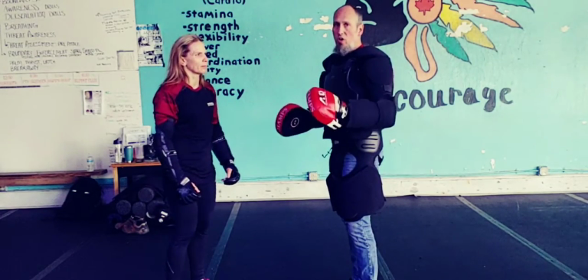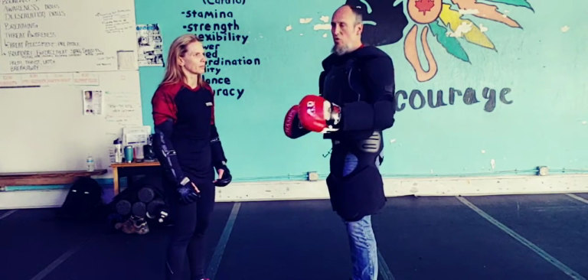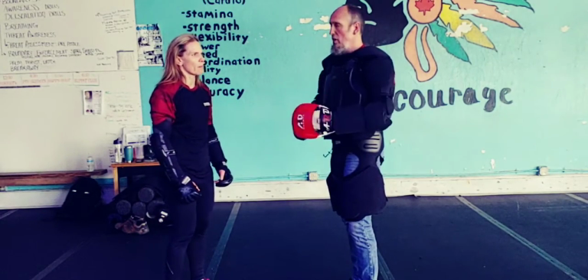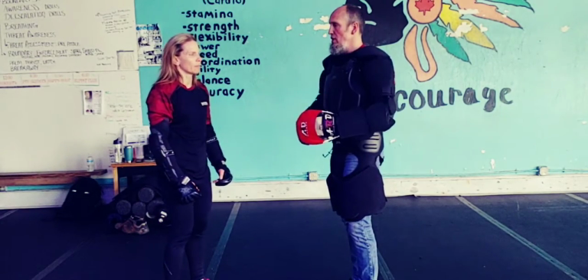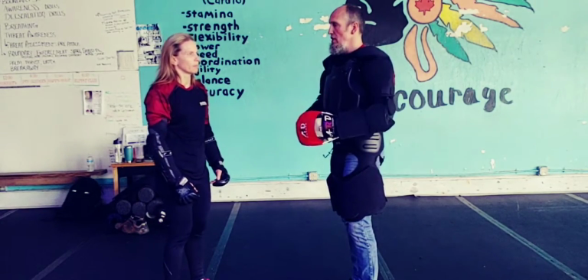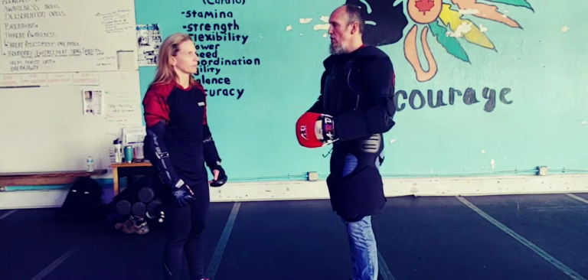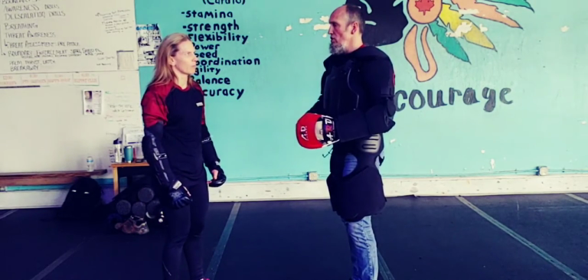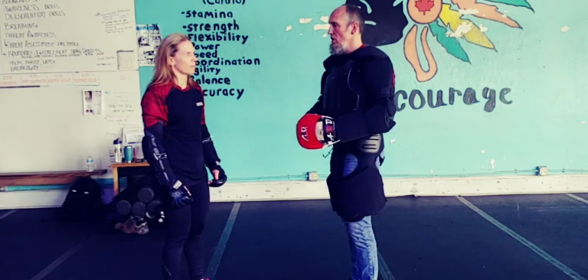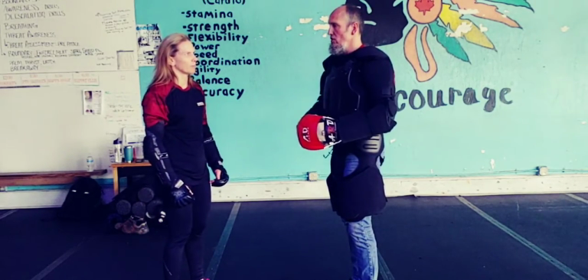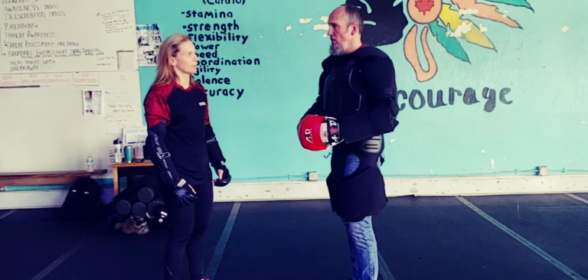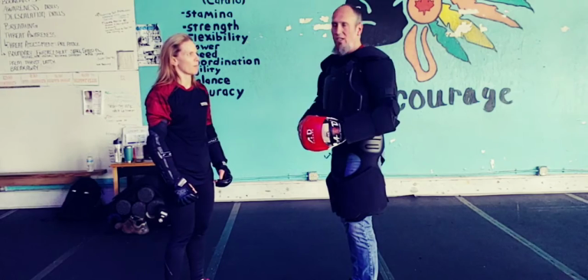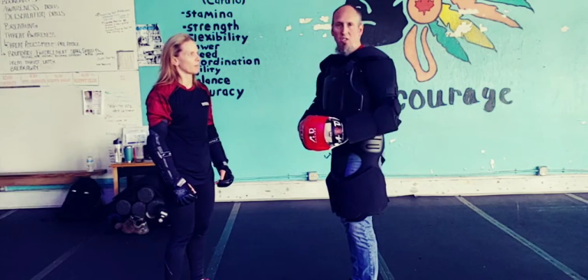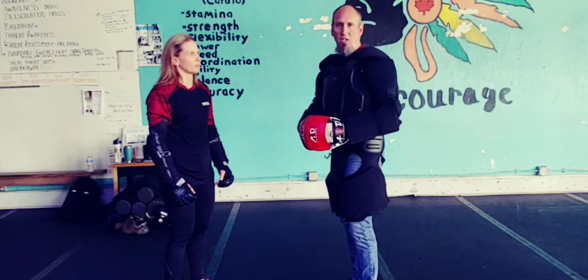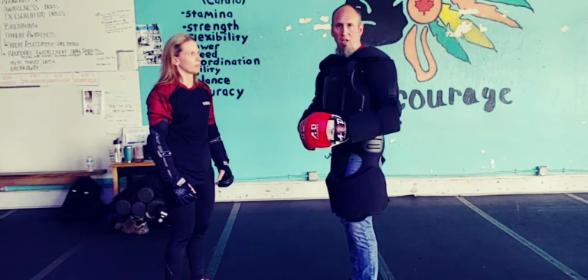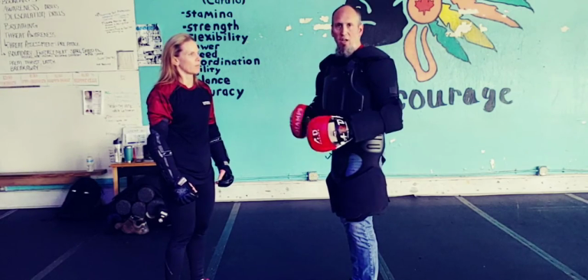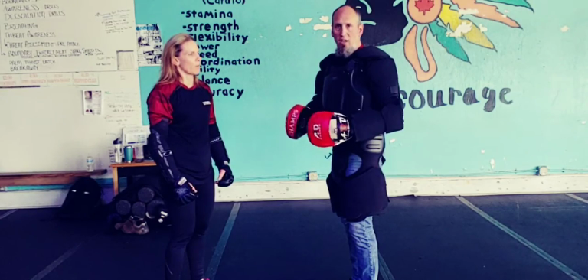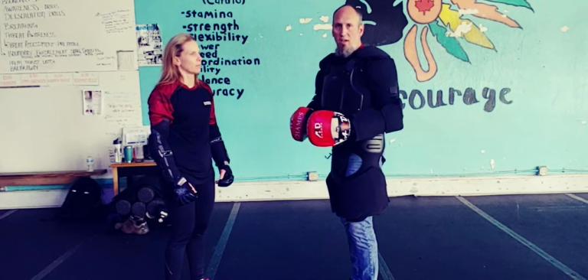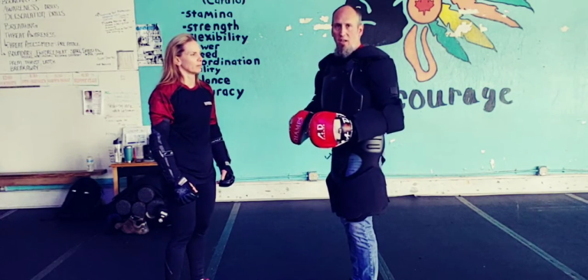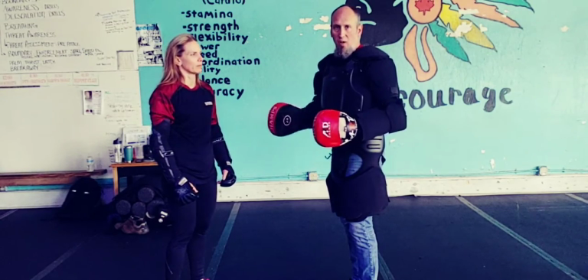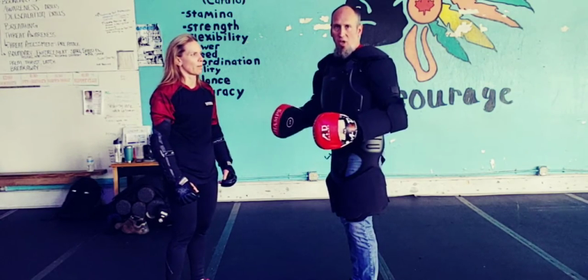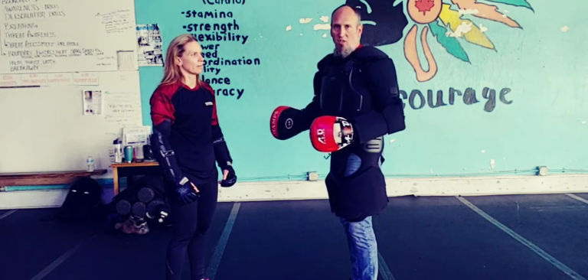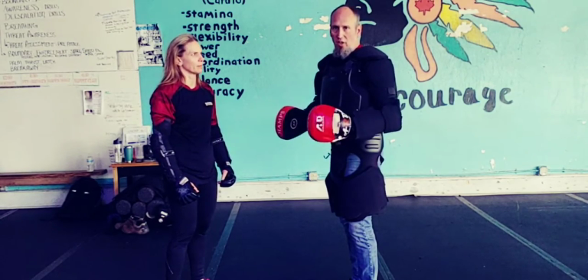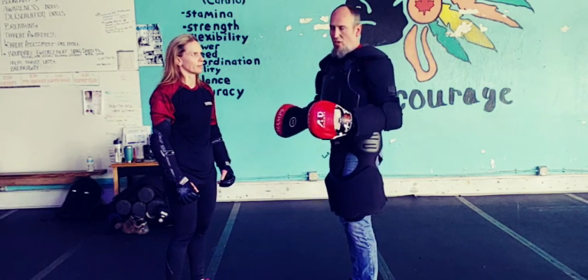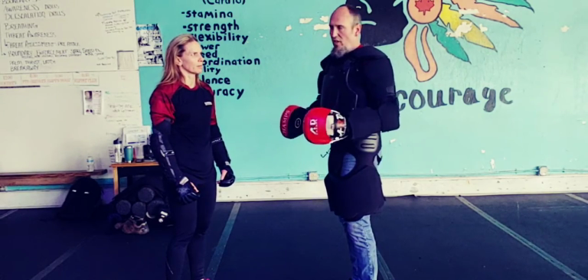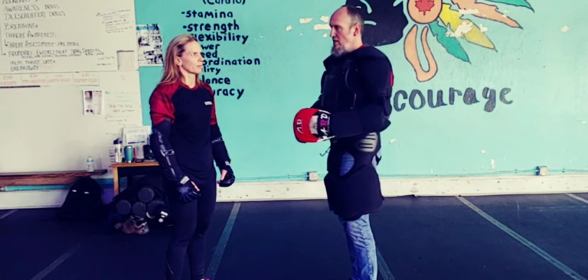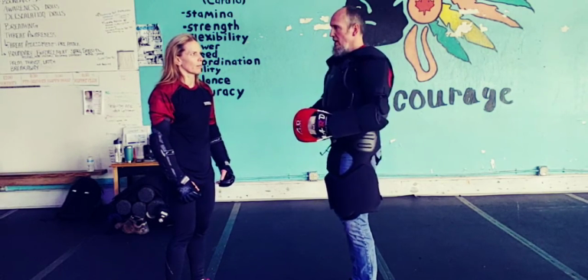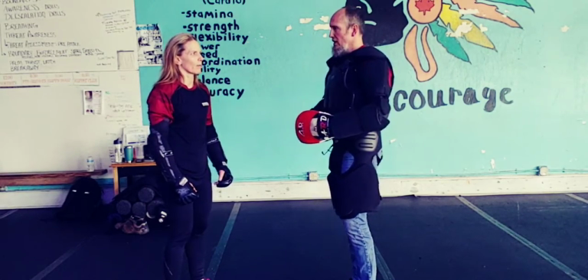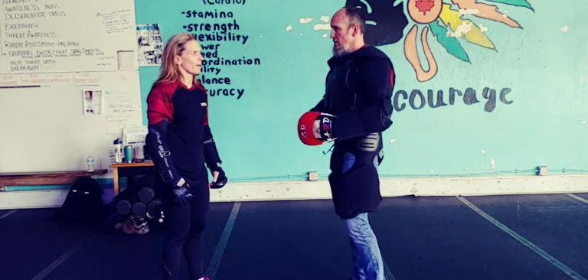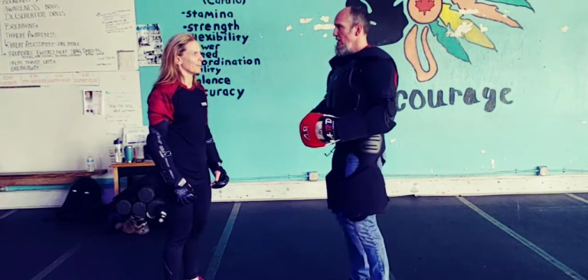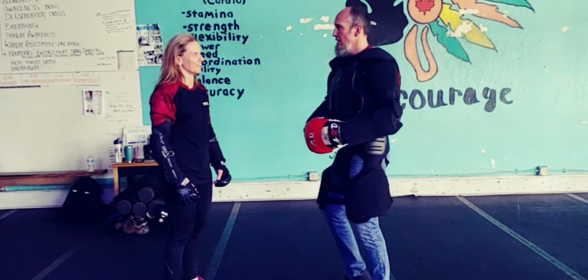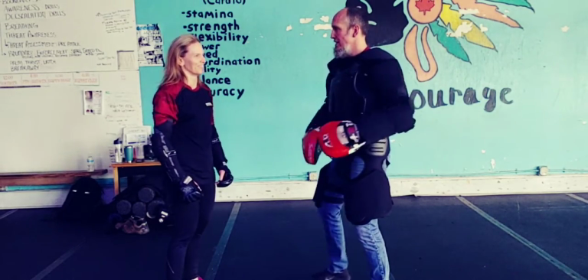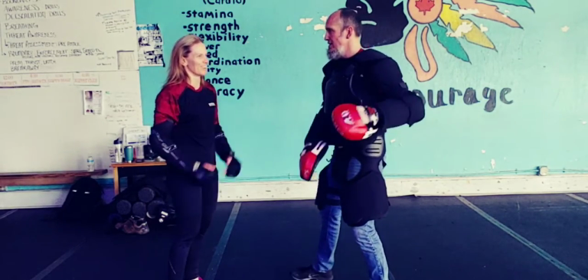Let's do it one more time, going through a little bit slower so she feels like she can hit me. I think she's hesitating.